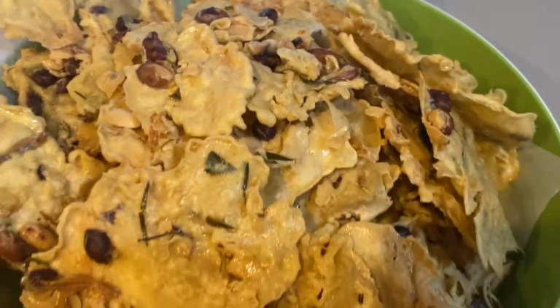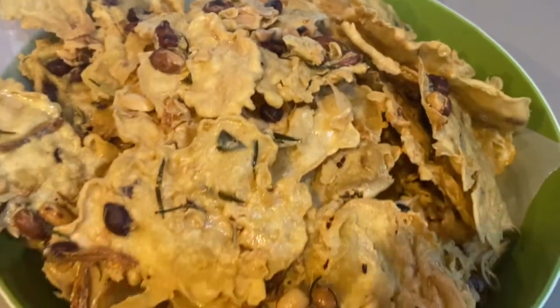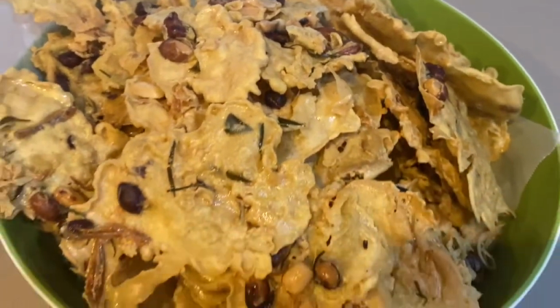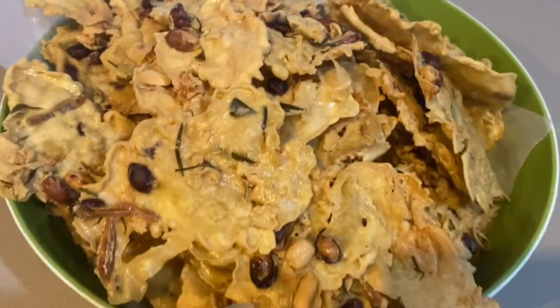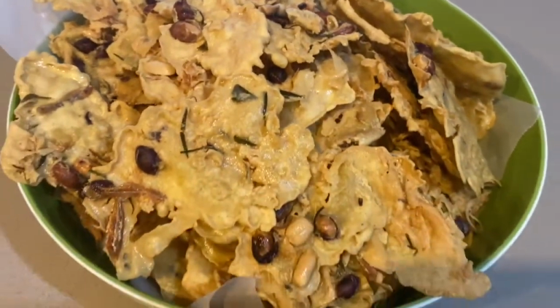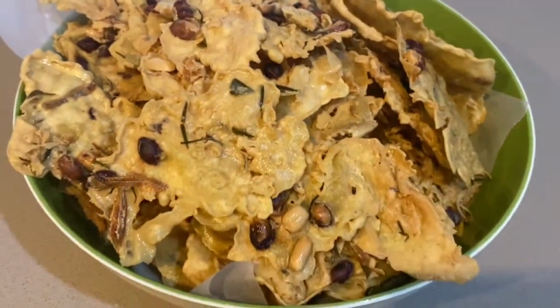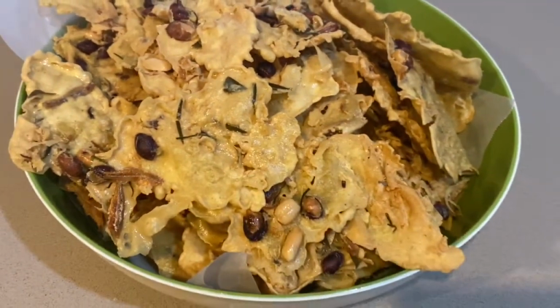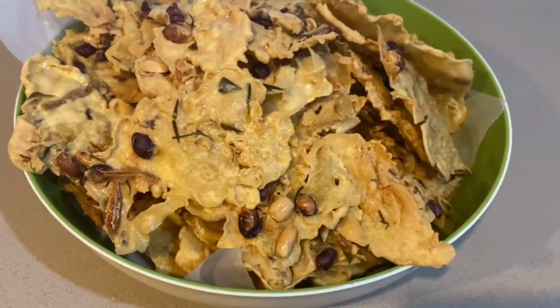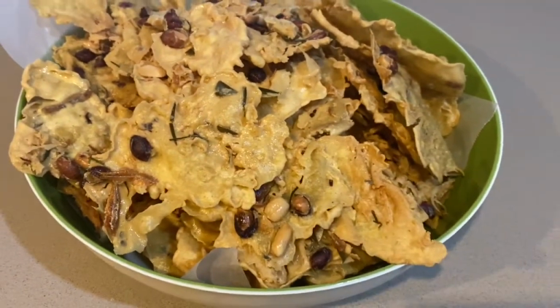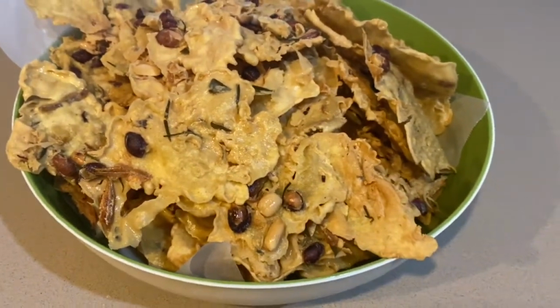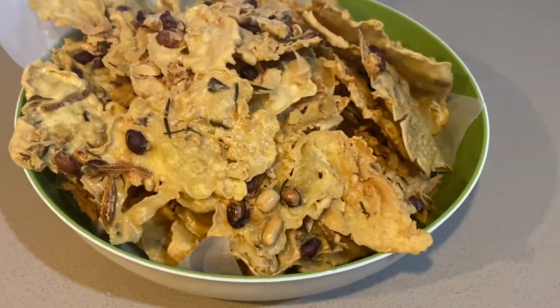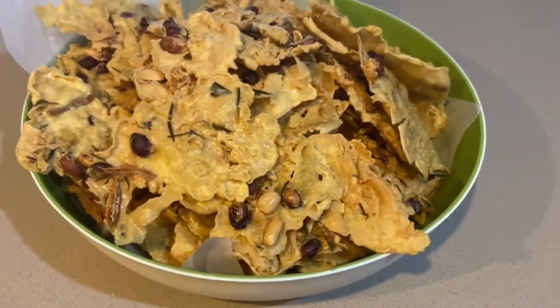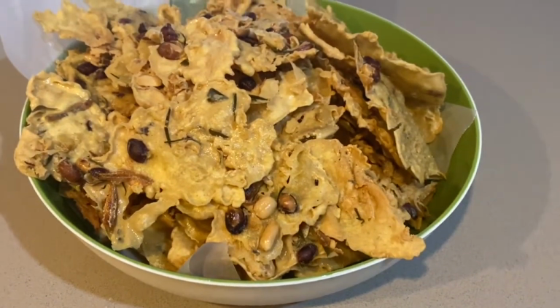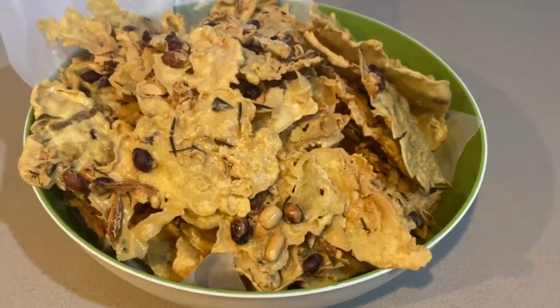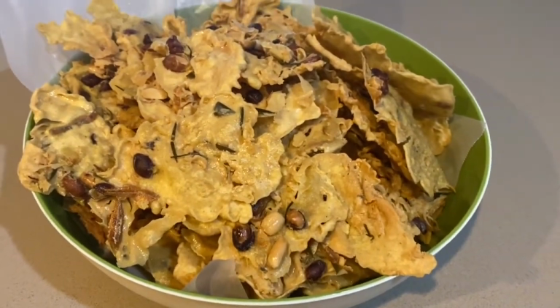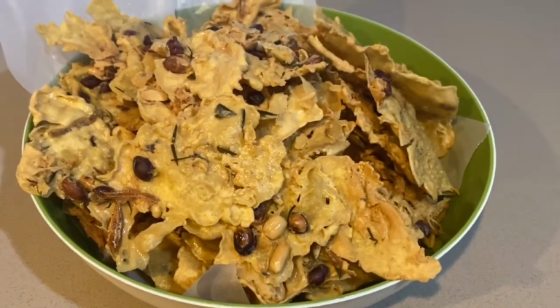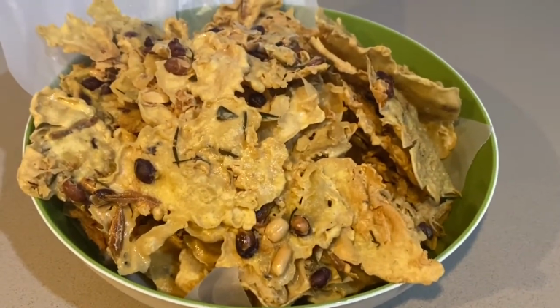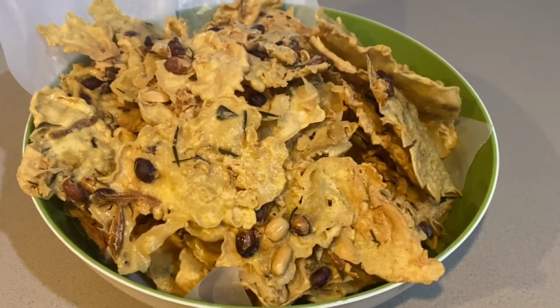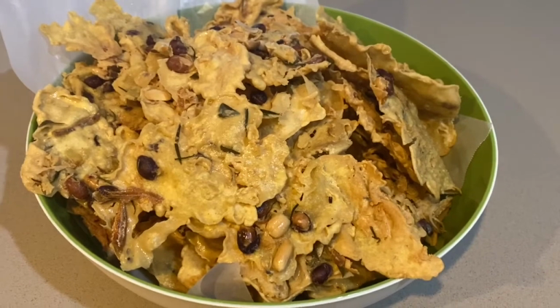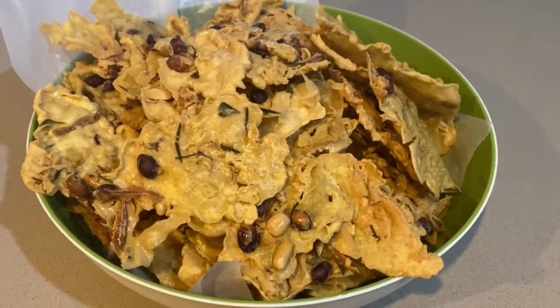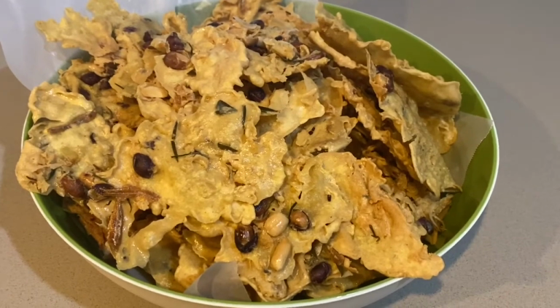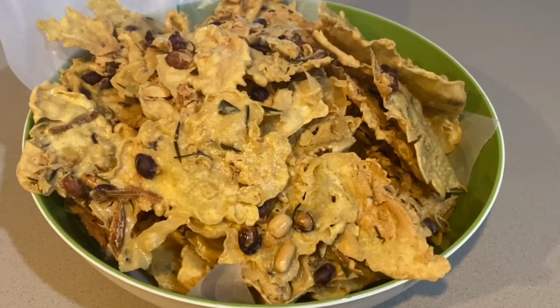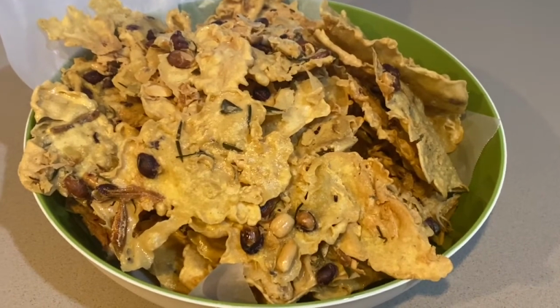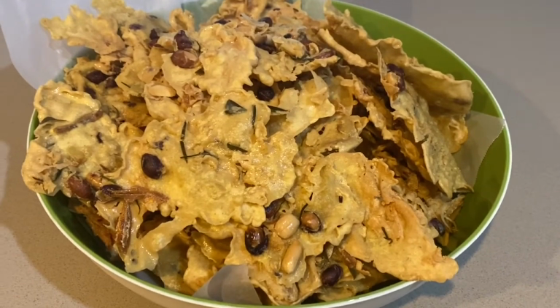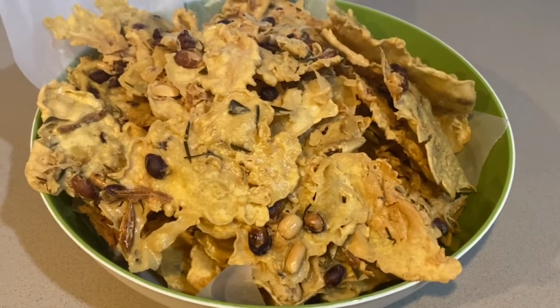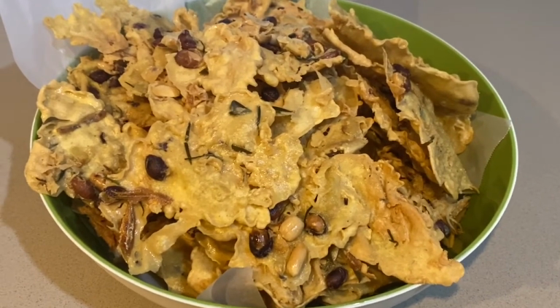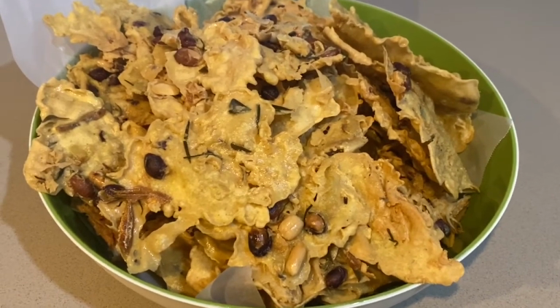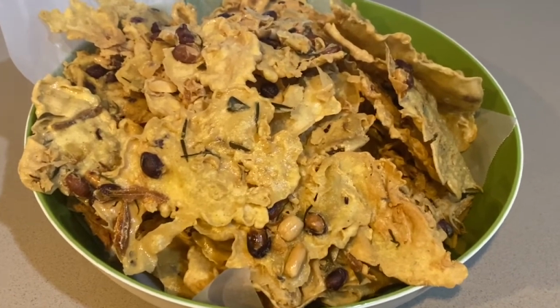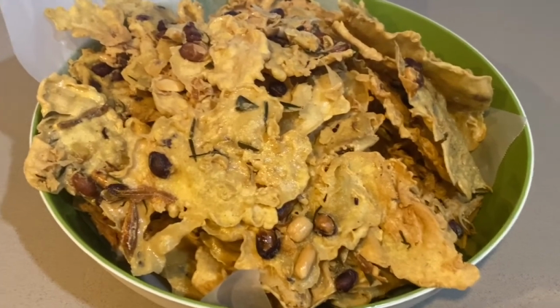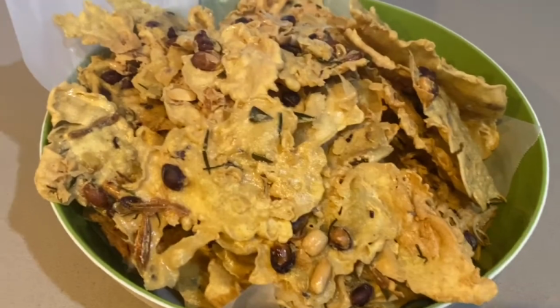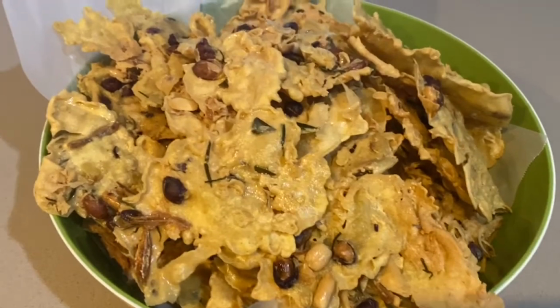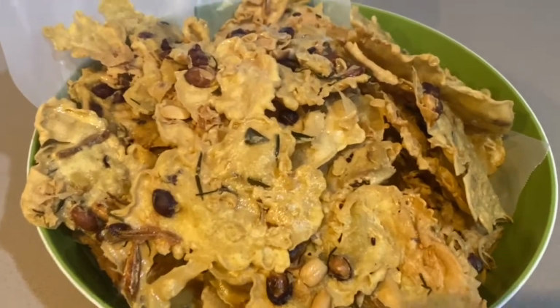So ready to put in the container. Taruh dalam botol. Siap untuk raya. Da-da. (Put in the bottle. Ready for Raya. Bye-bye.)